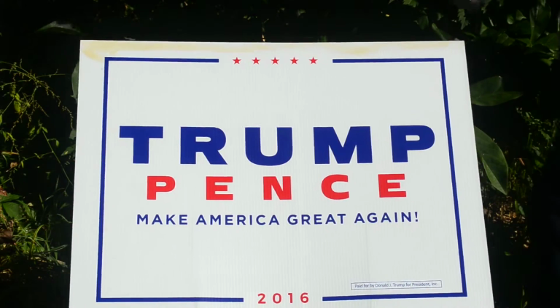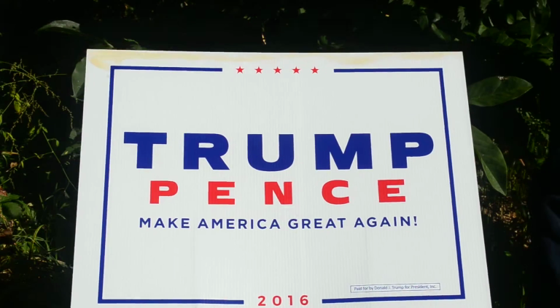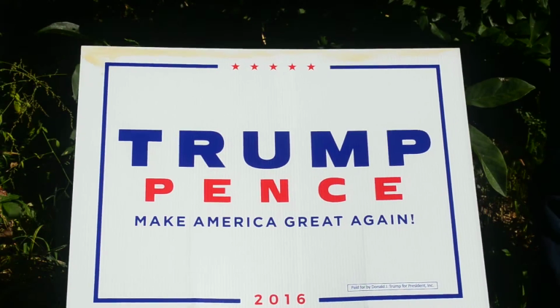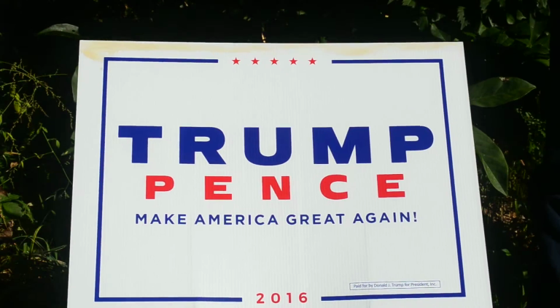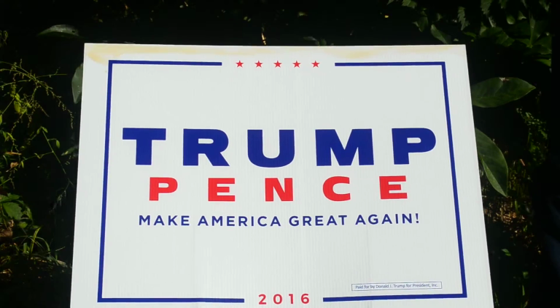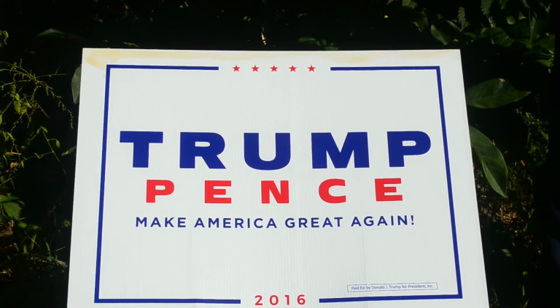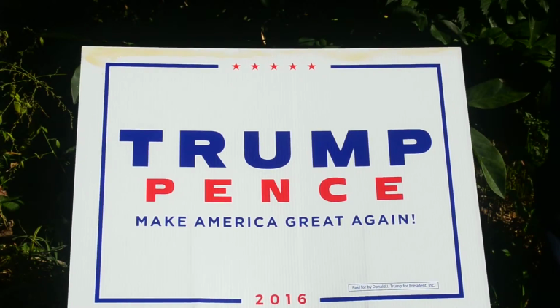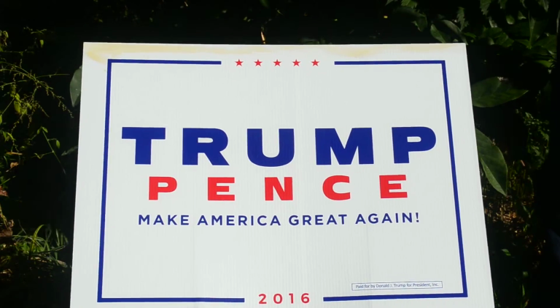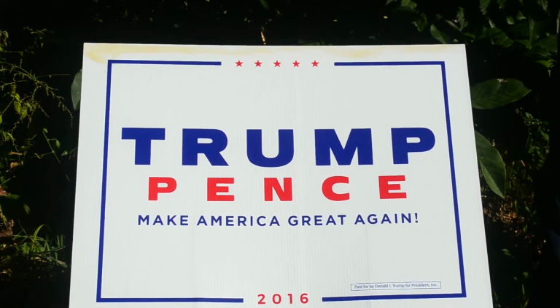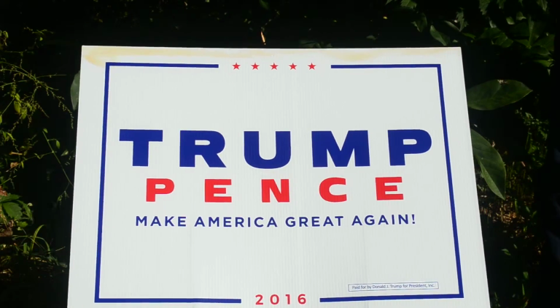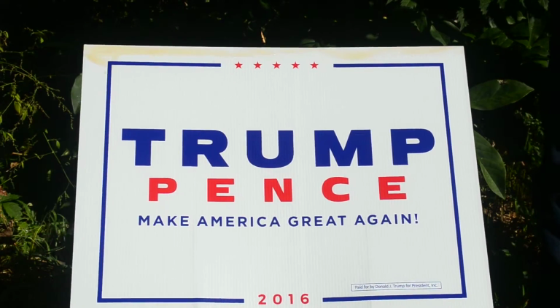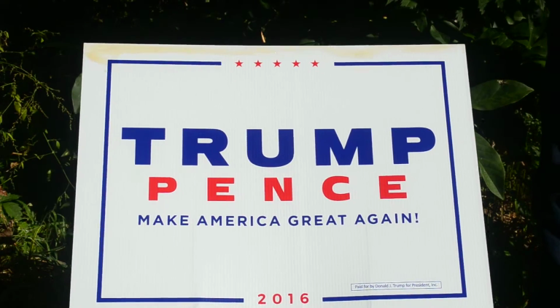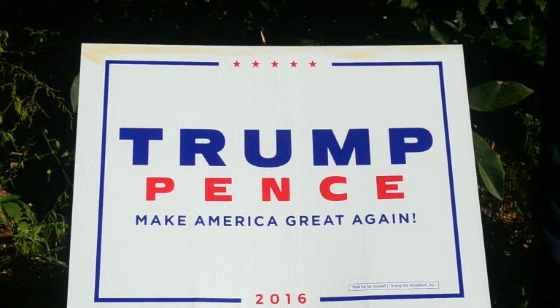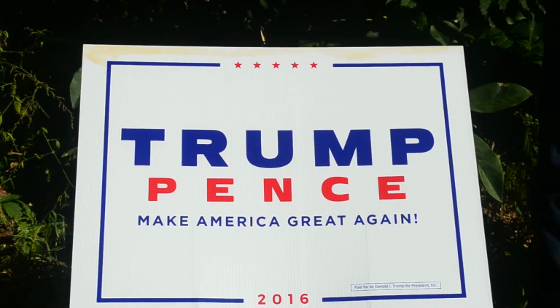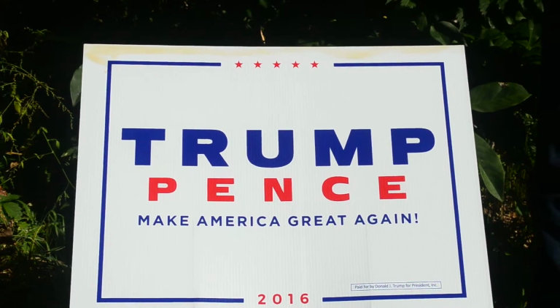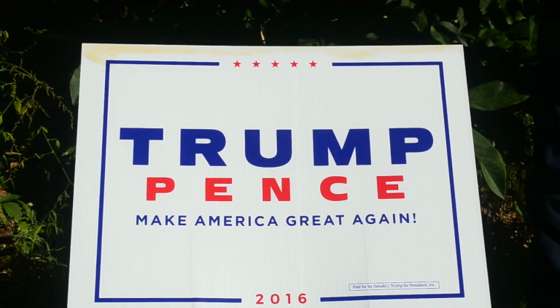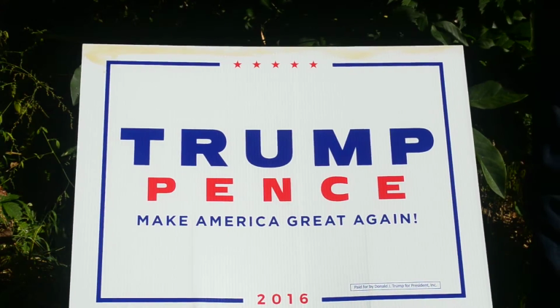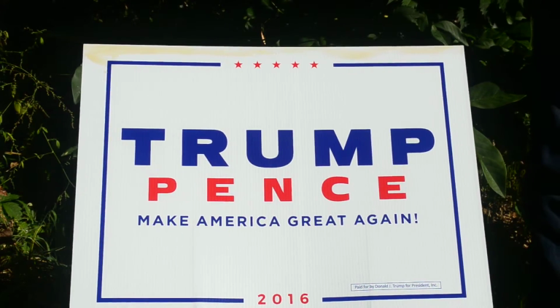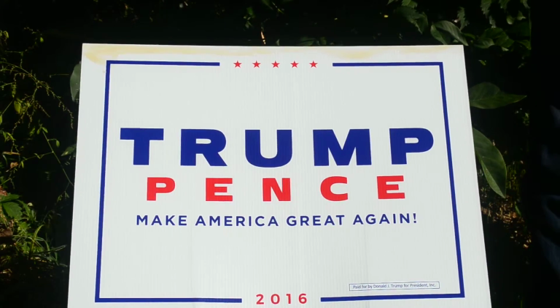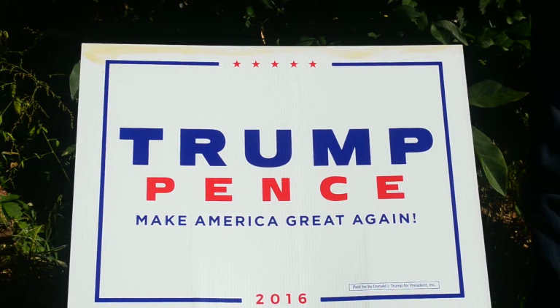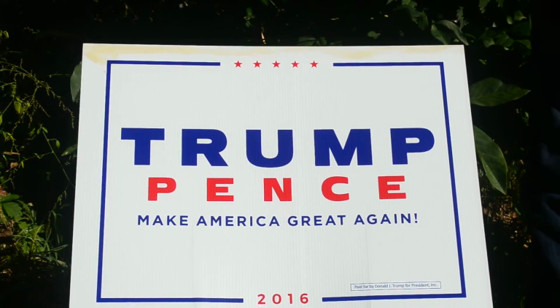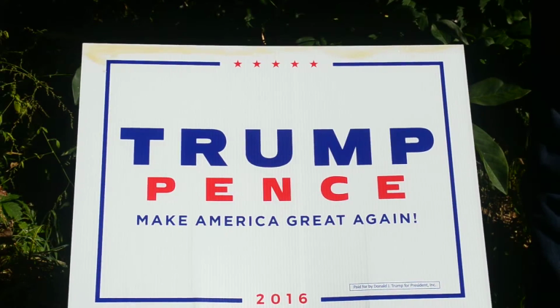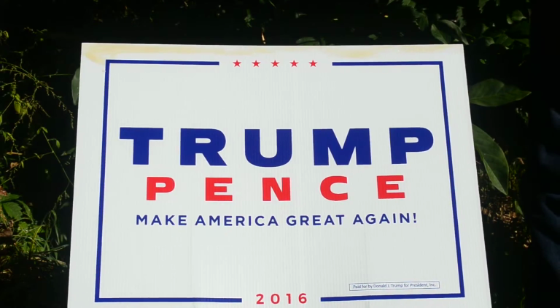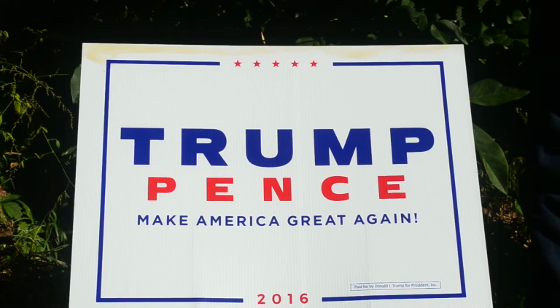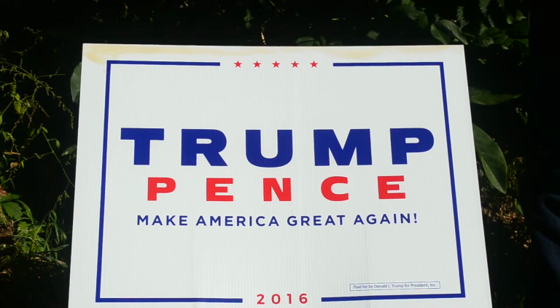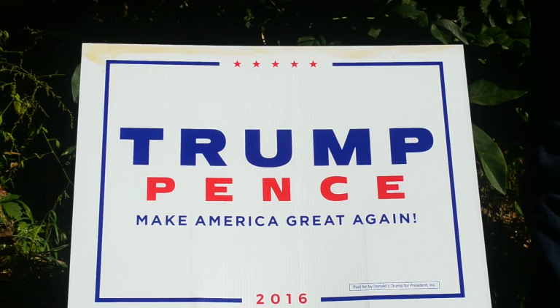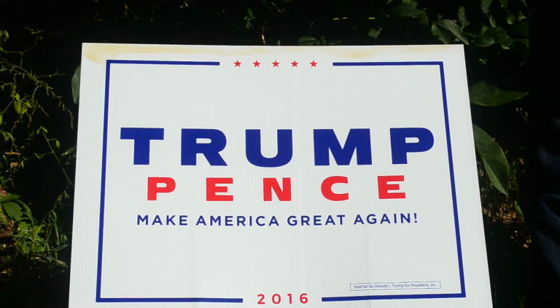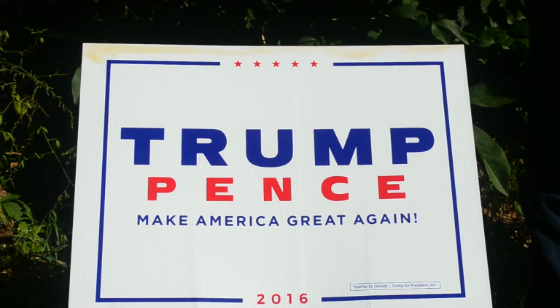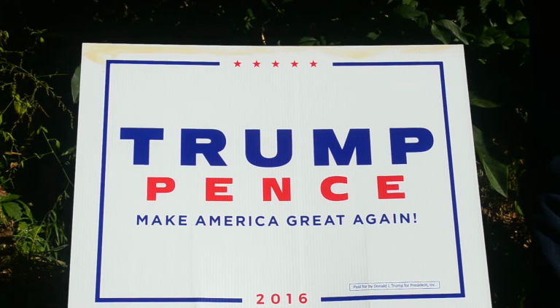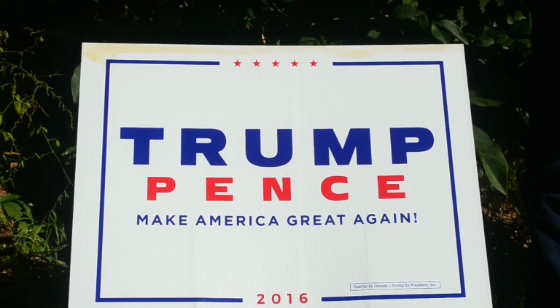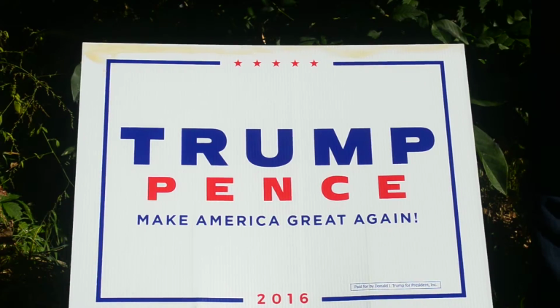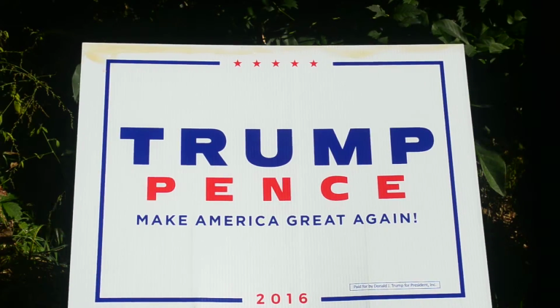So, there it is. One way to prevent and deter theft and vandalism of Donald Trump's signs.